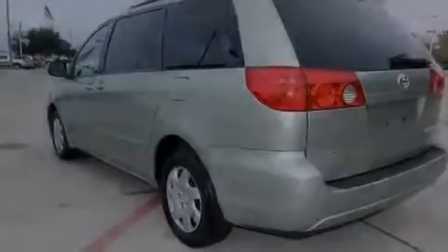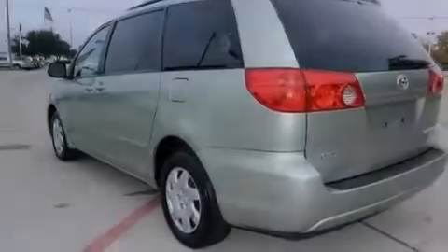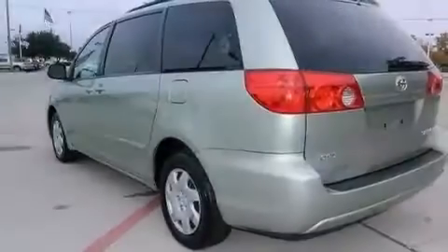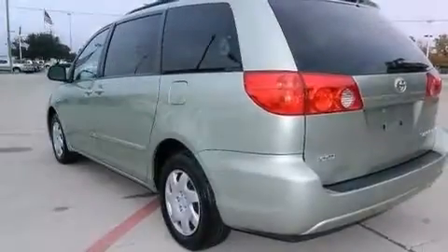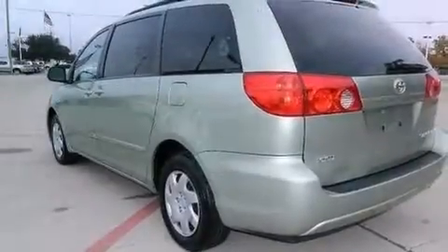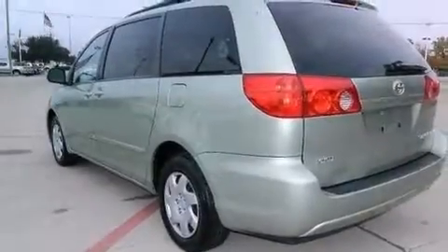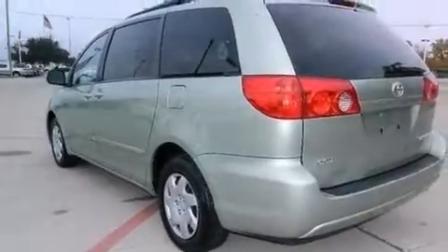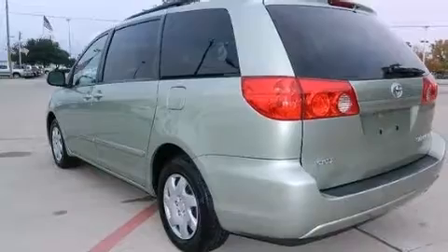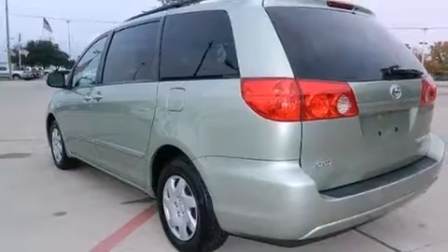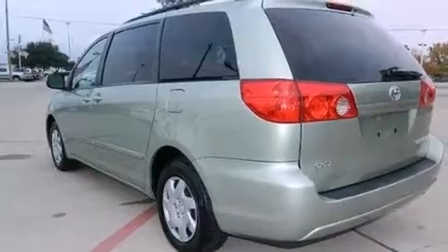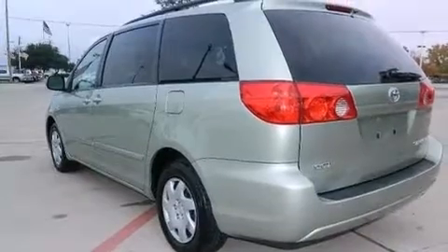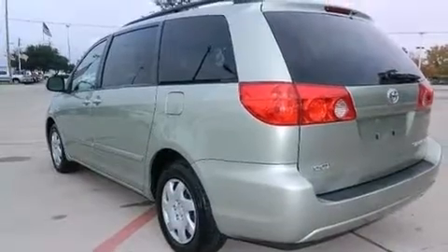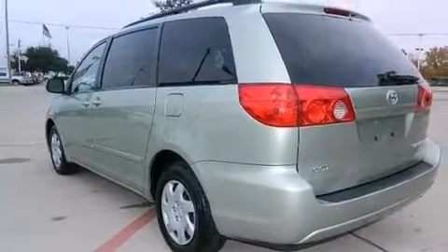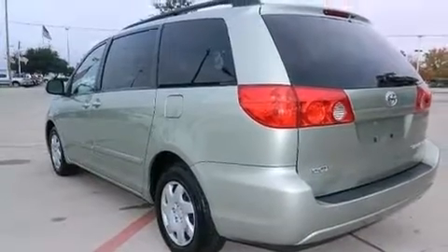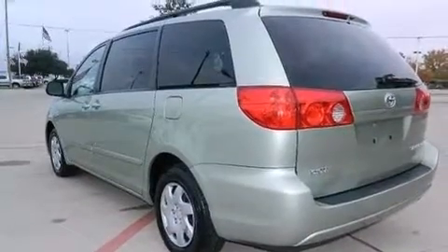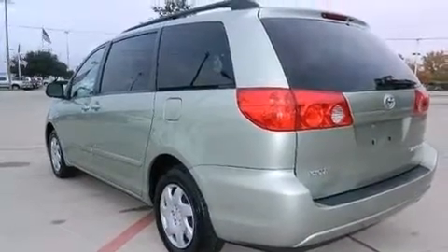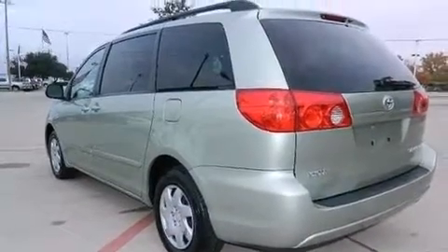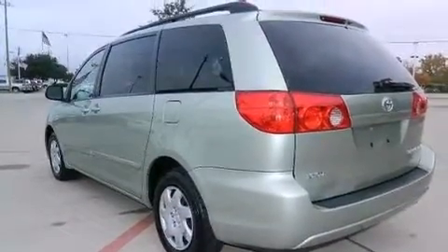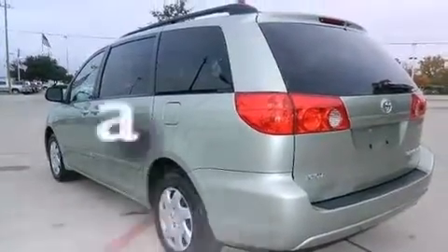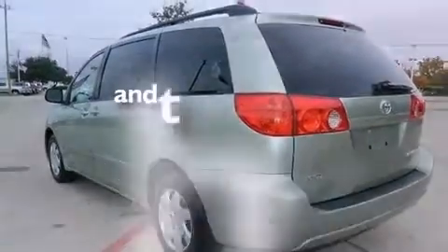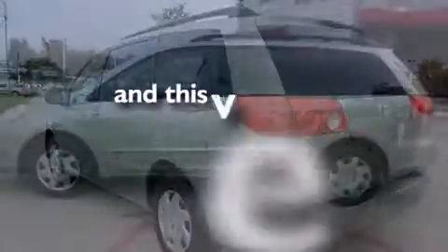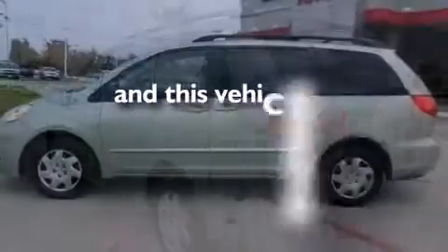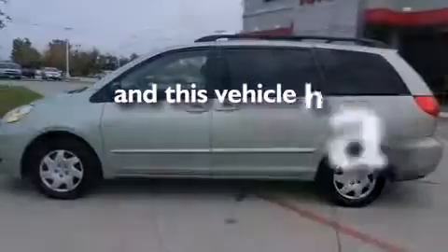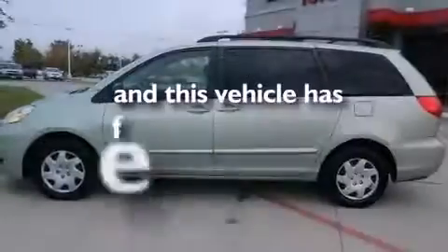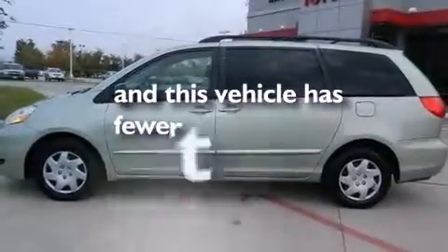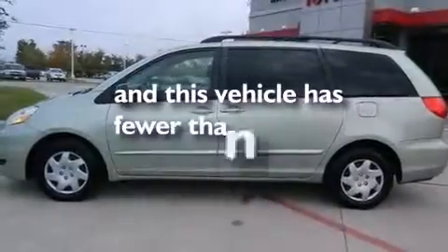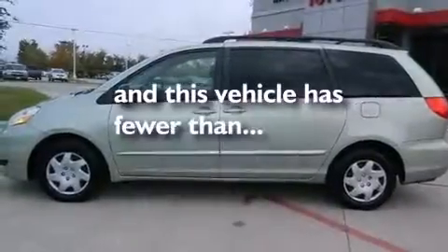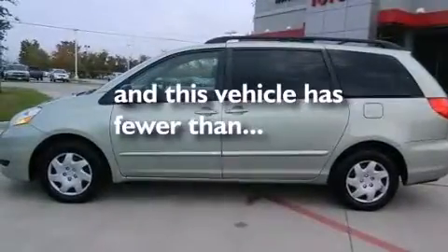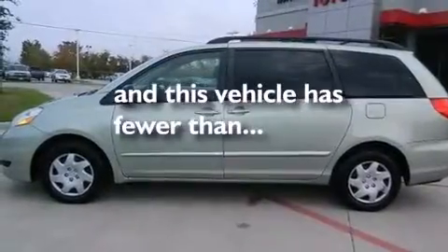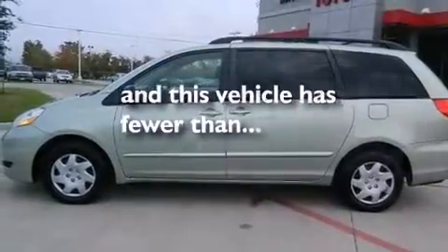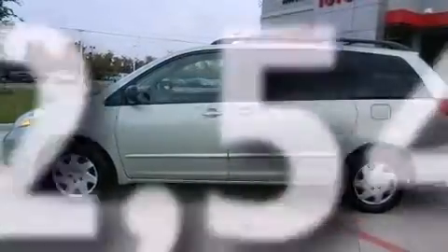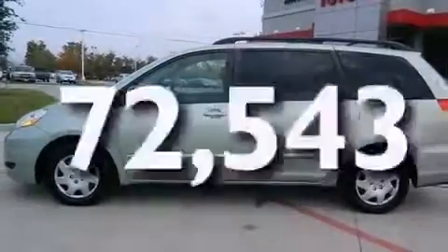Air conditioning, a pass-through rear seat, and this vehicle has less than 73,000 miles.